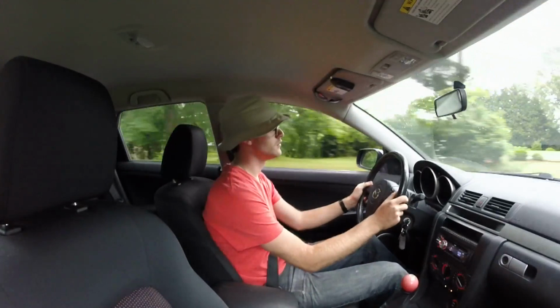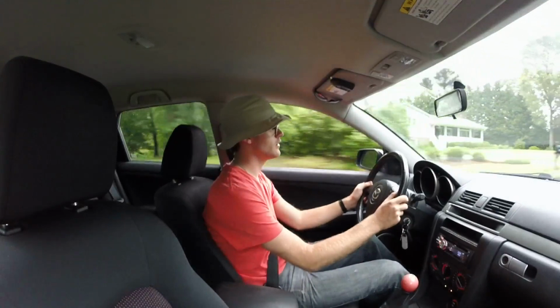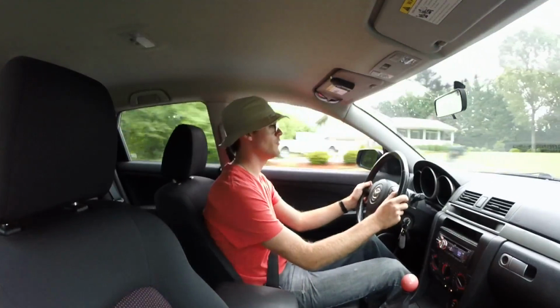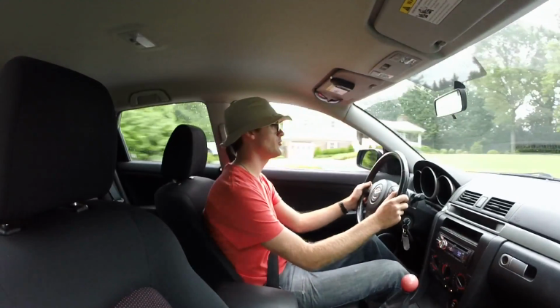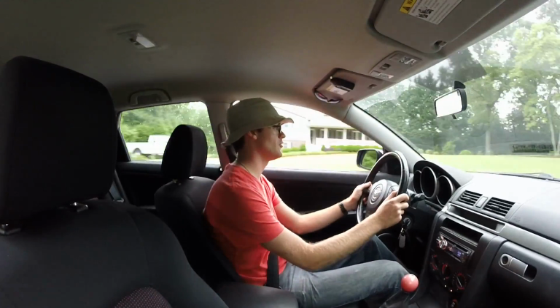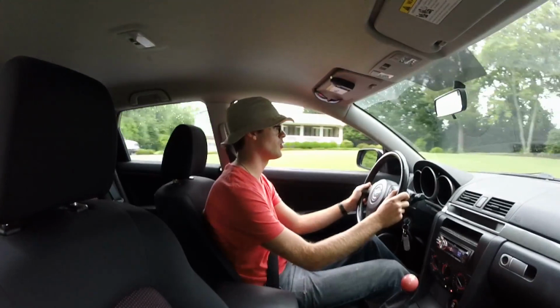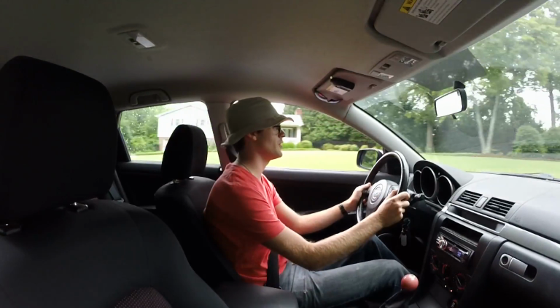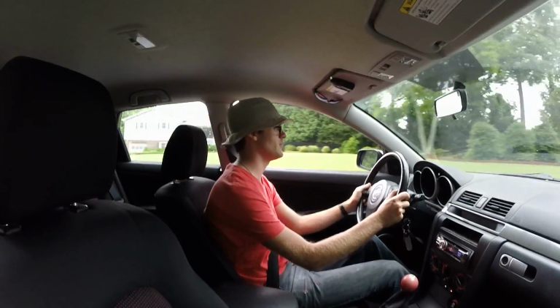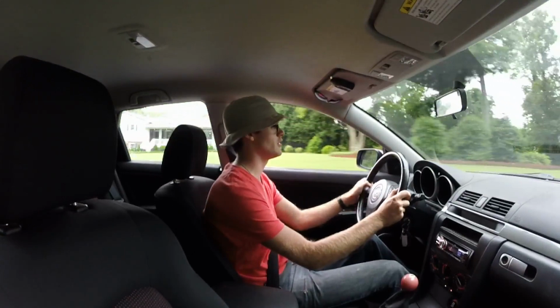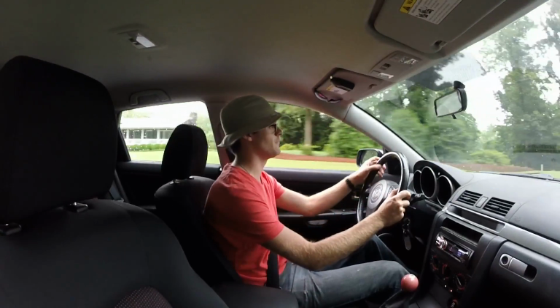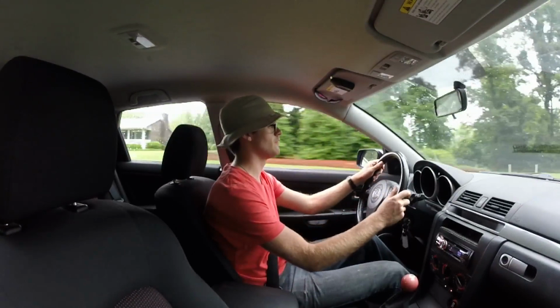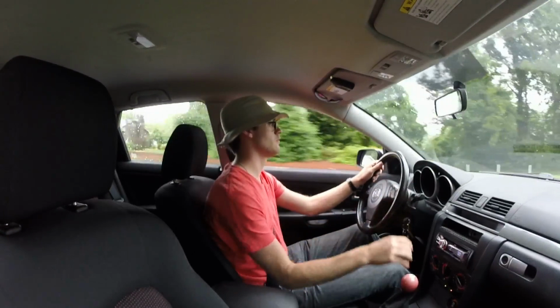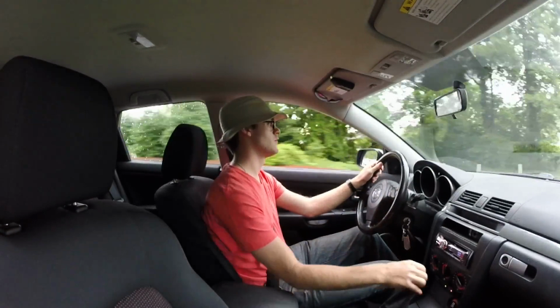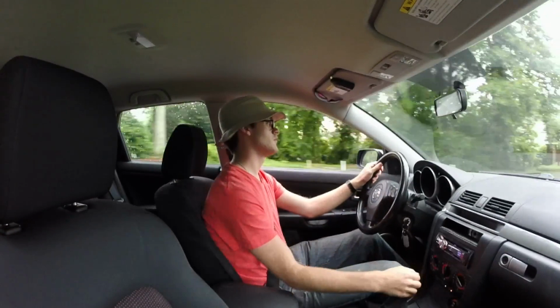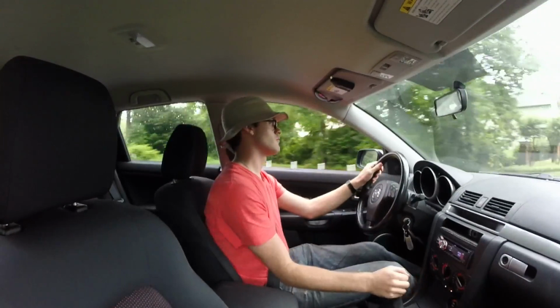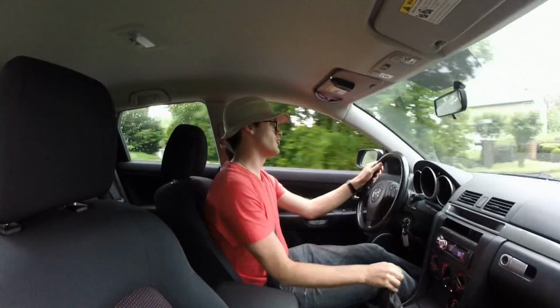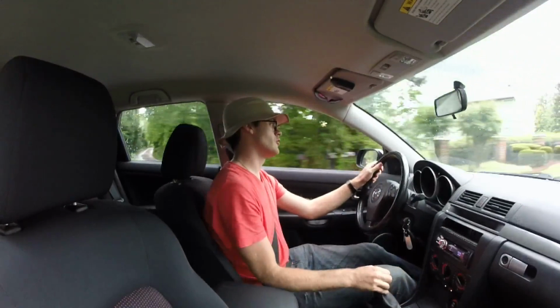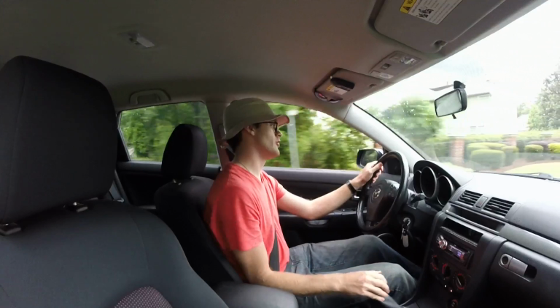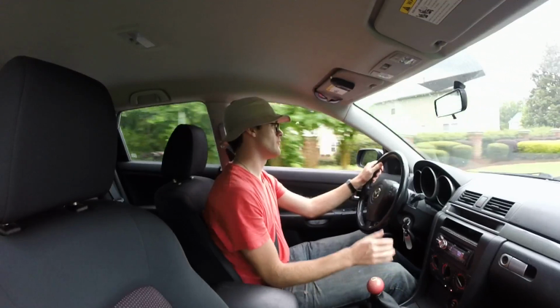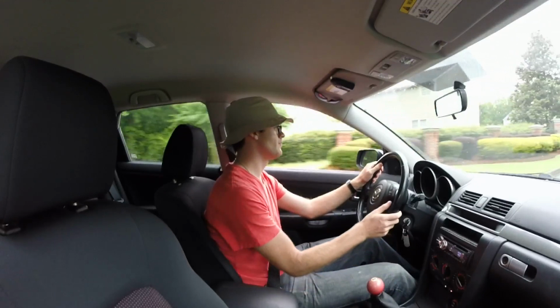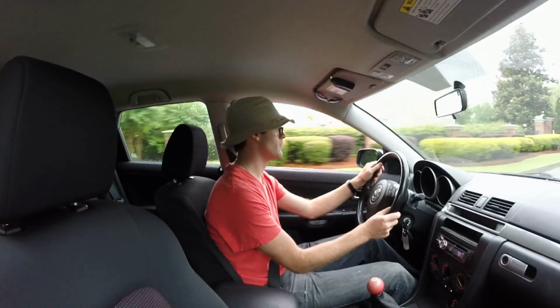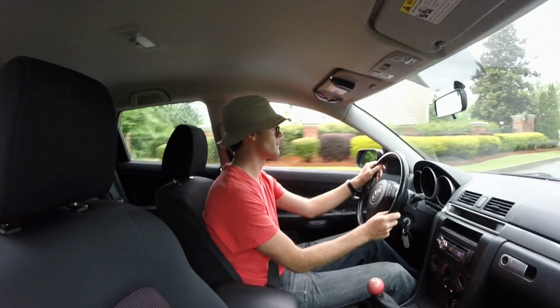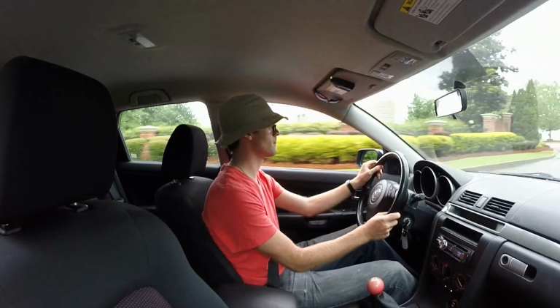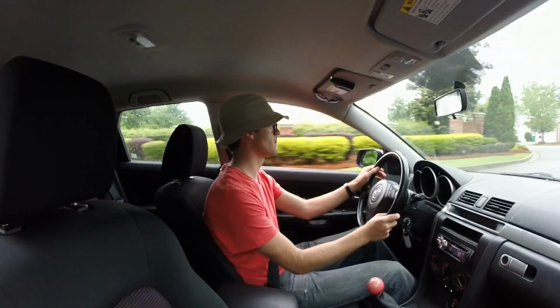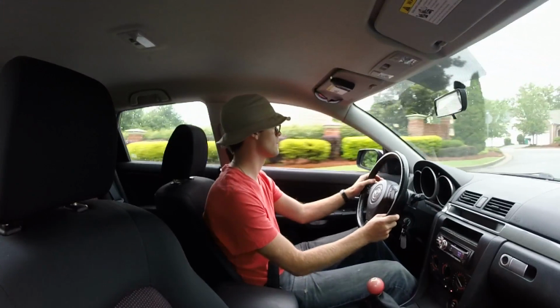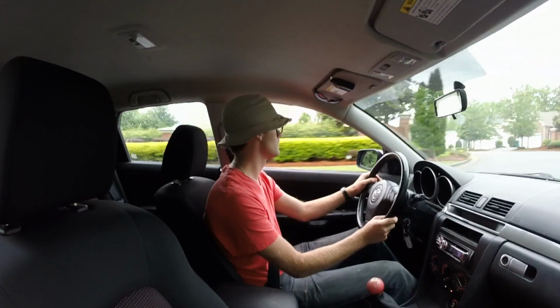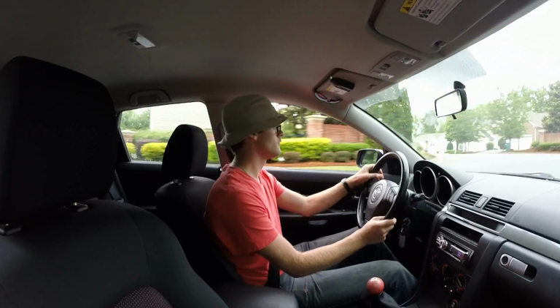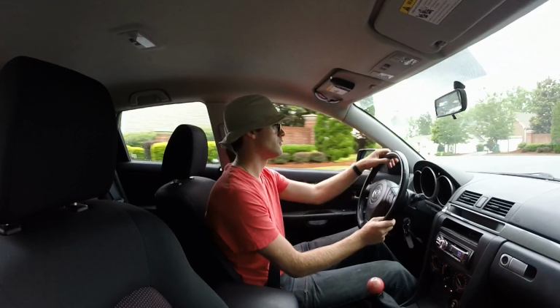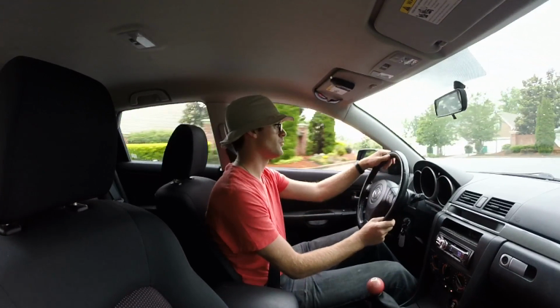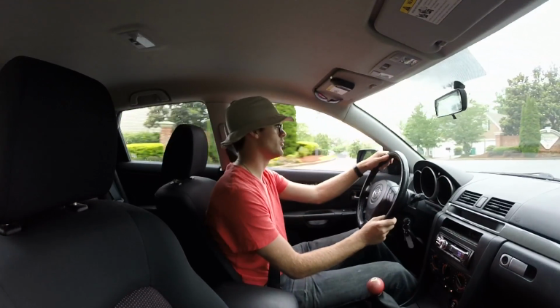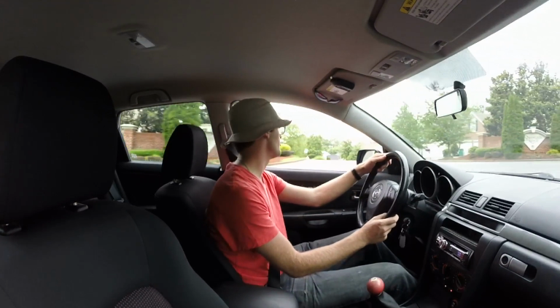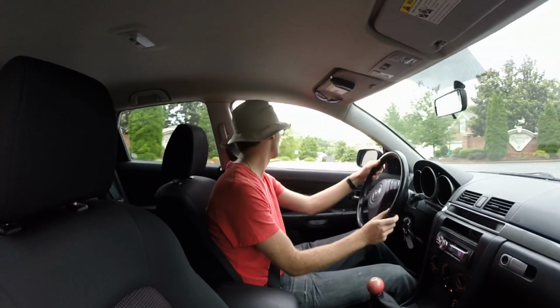Alright, we've reached the north end of Bridge Road here. We'll call it a U-turn.